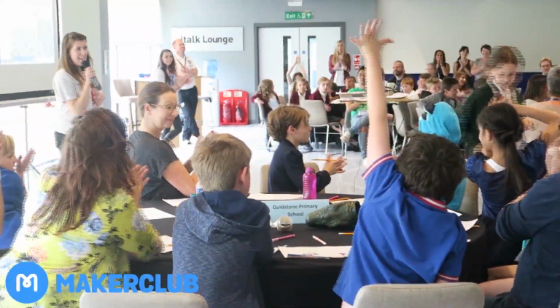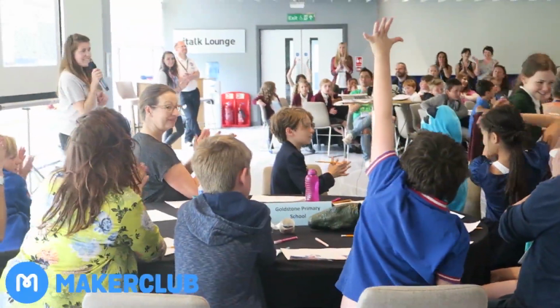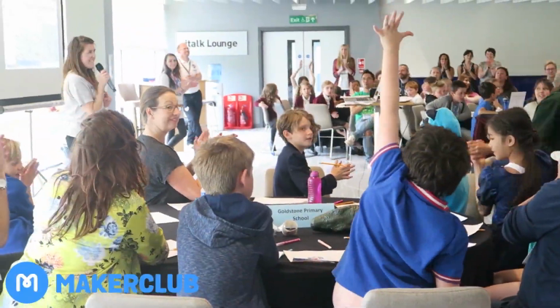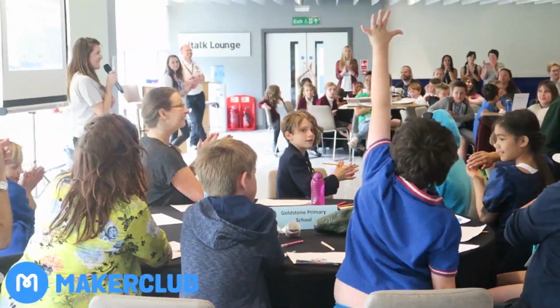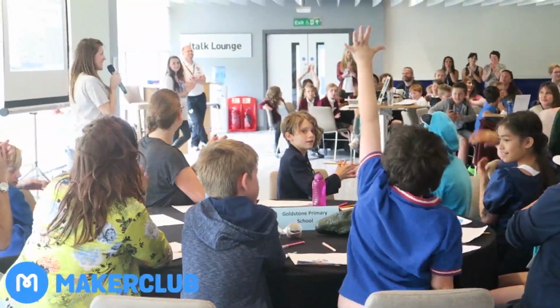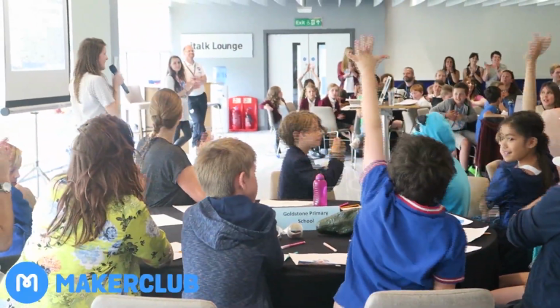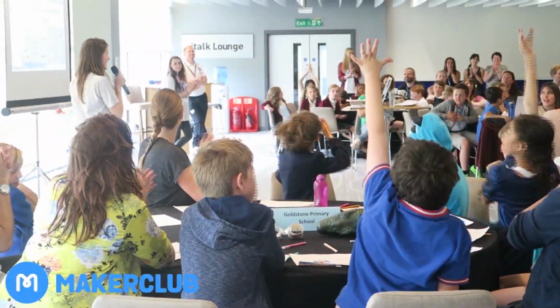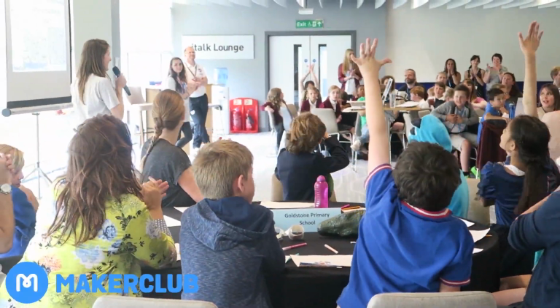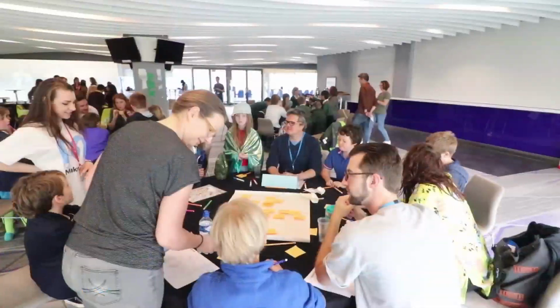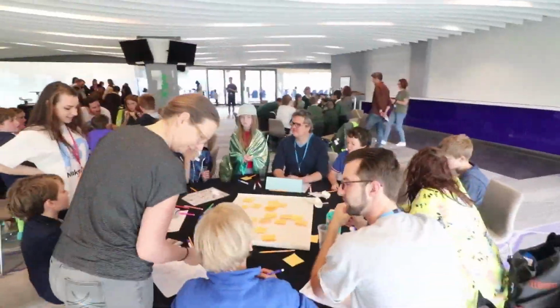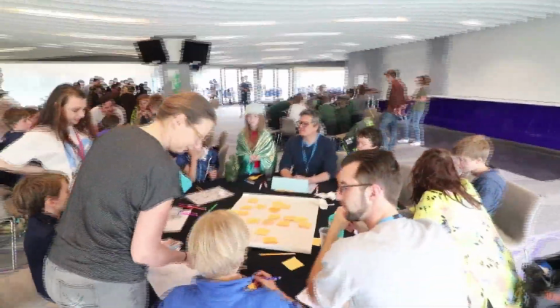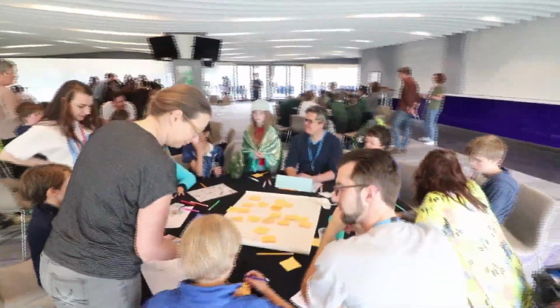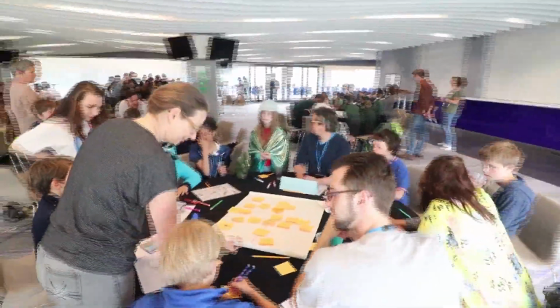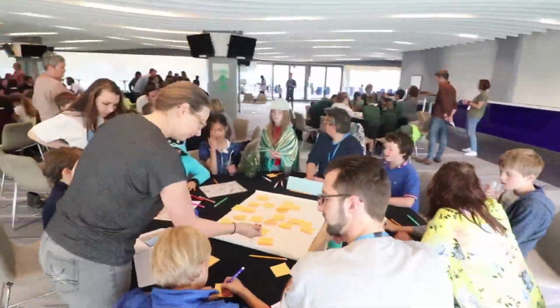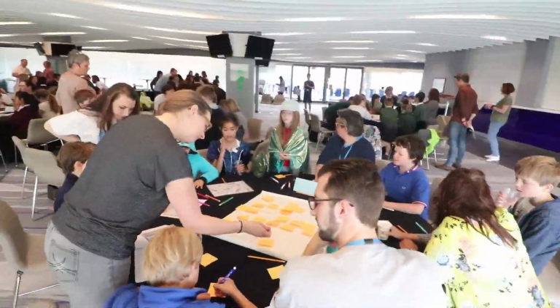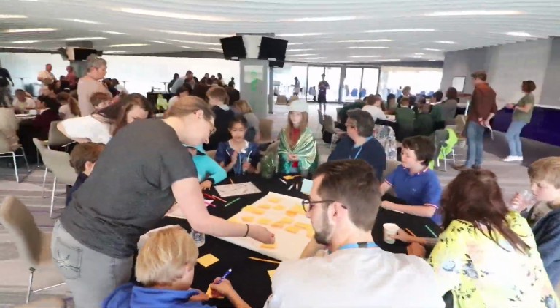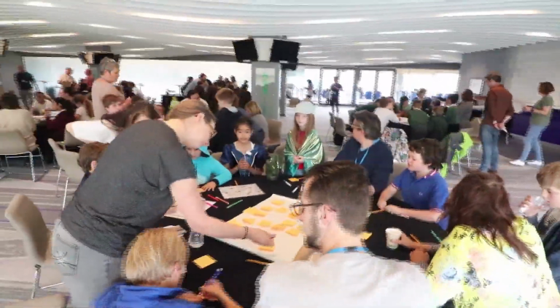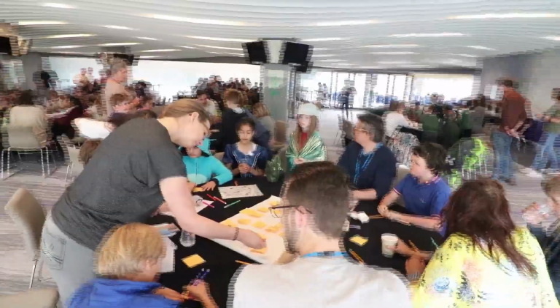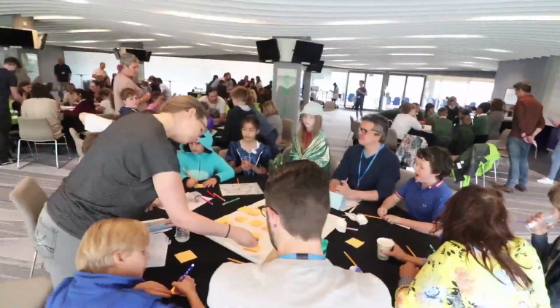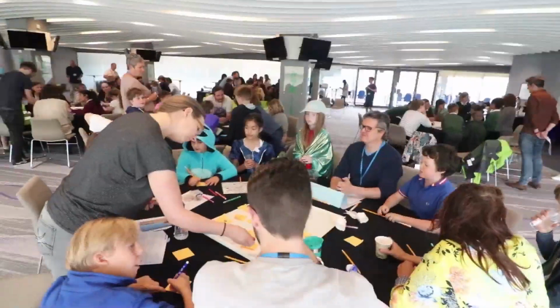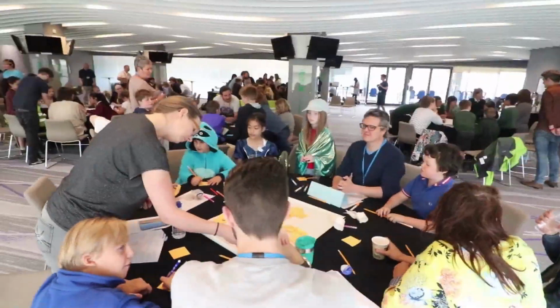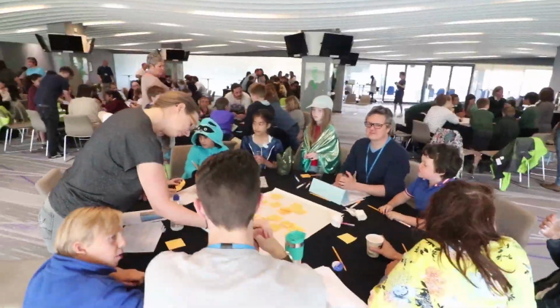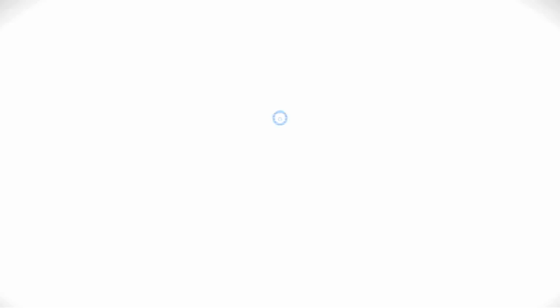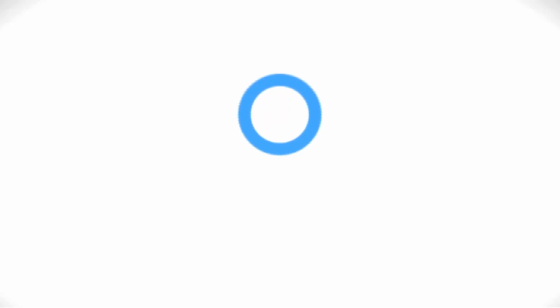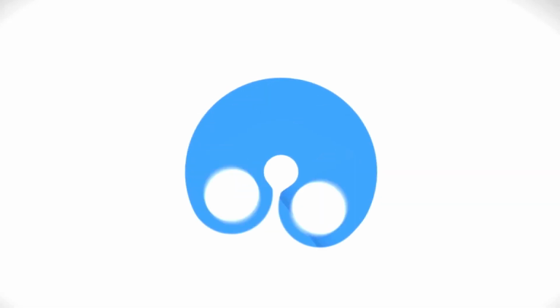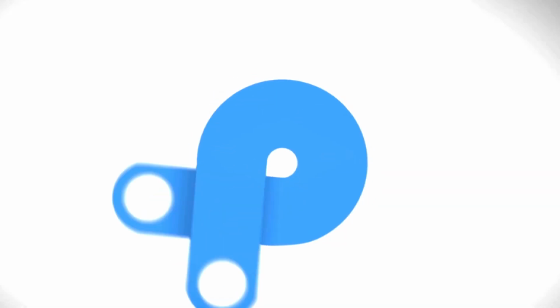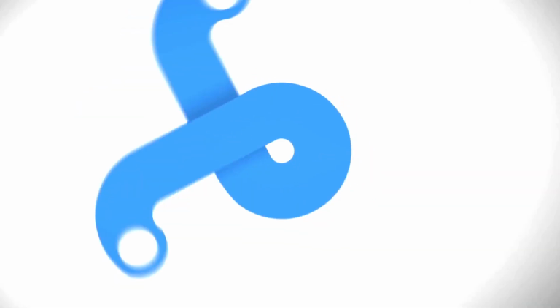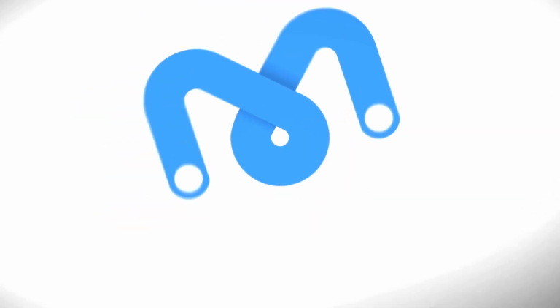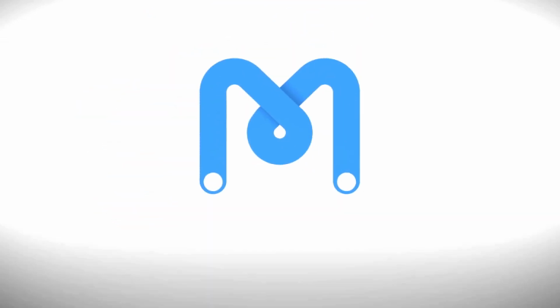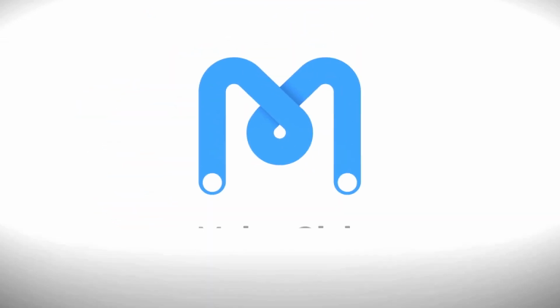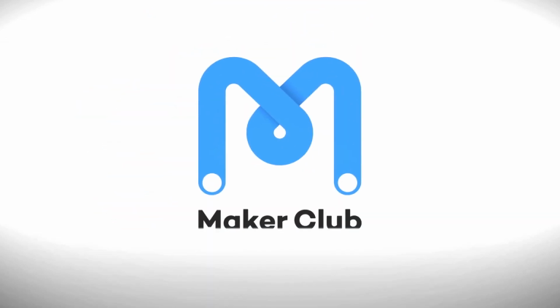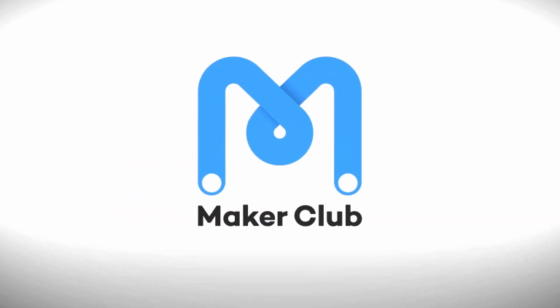Always learning with friends and mentored by experts. Come and join Maker Club today.